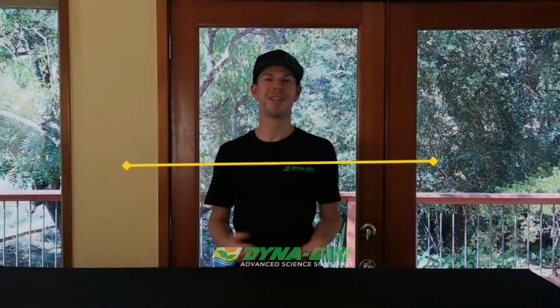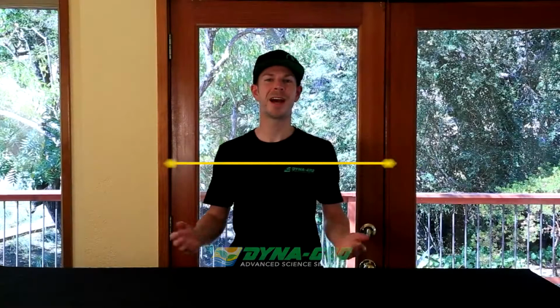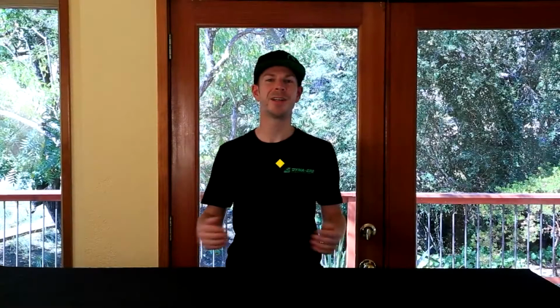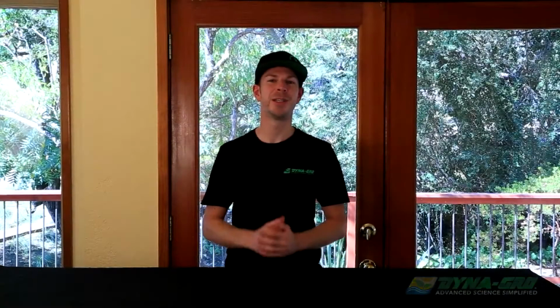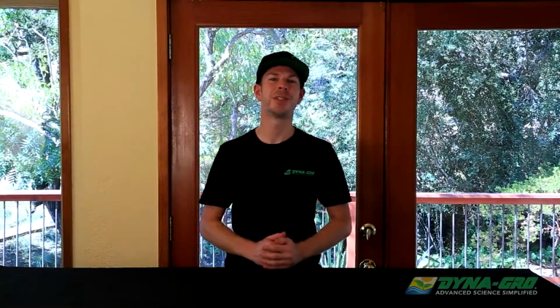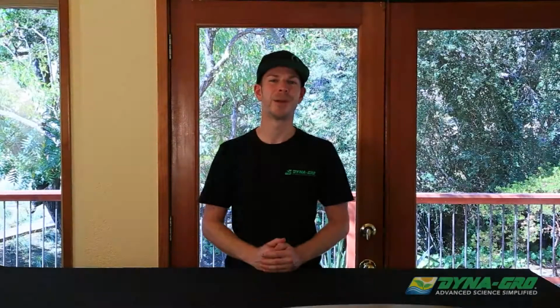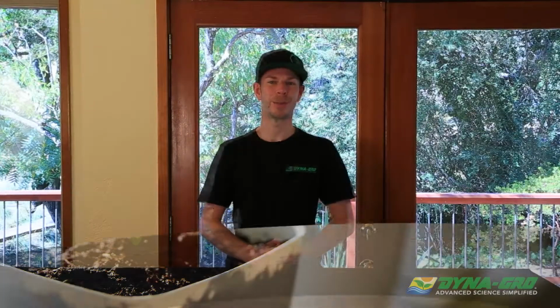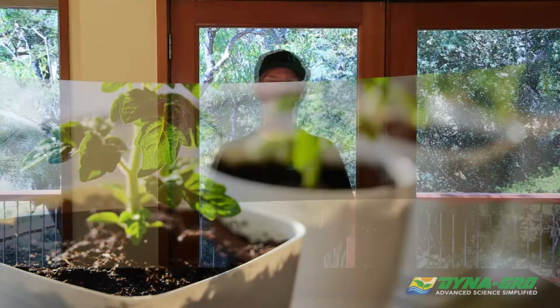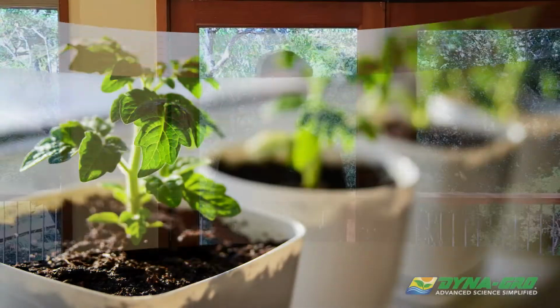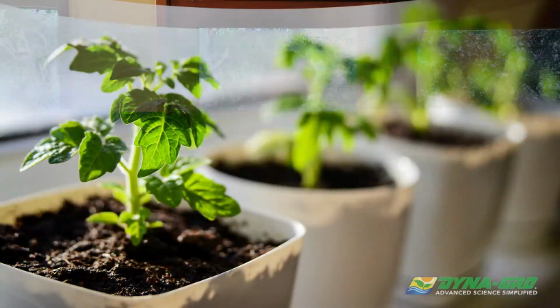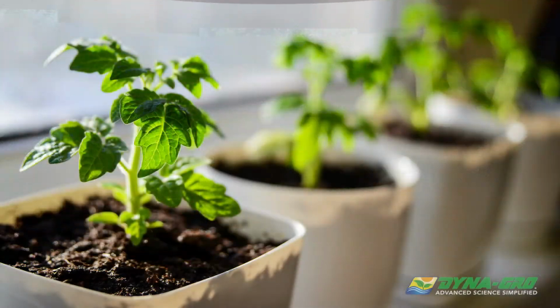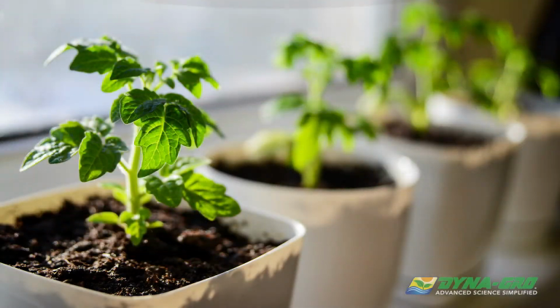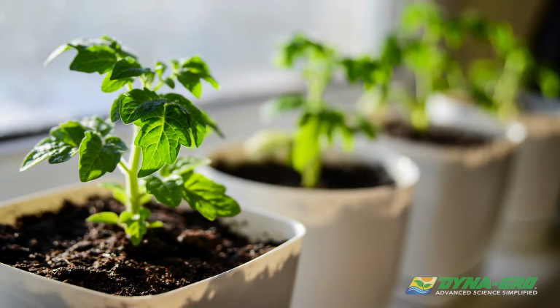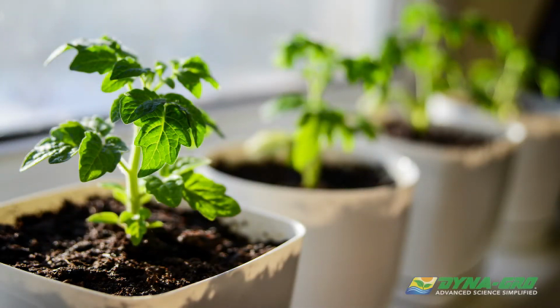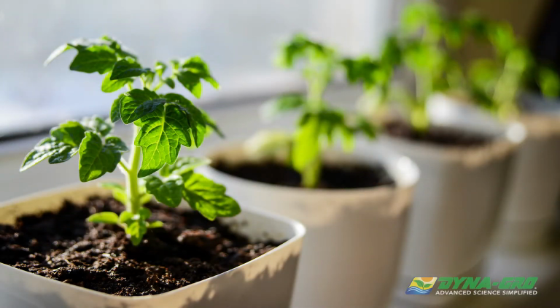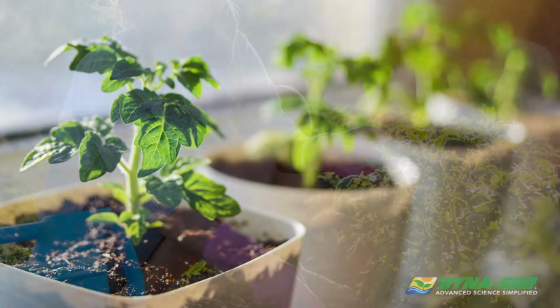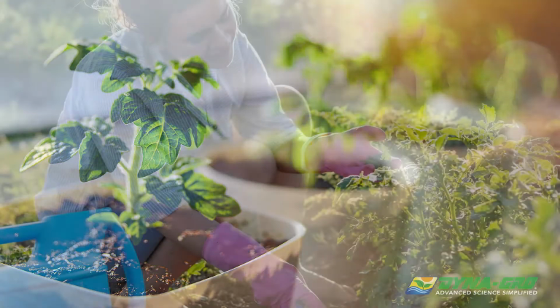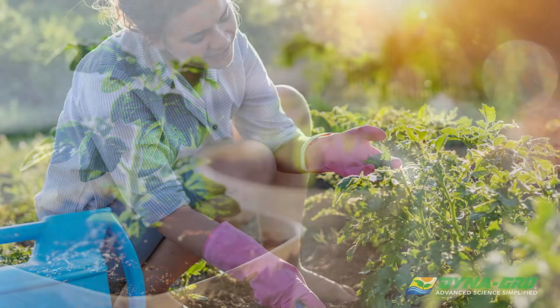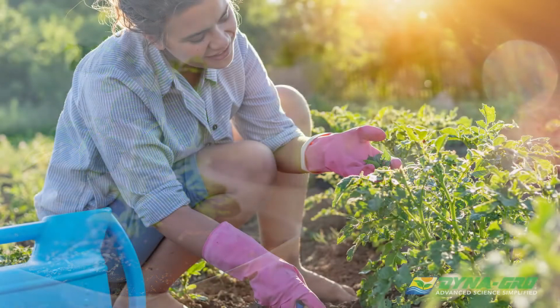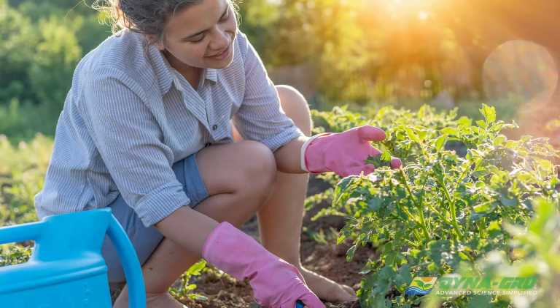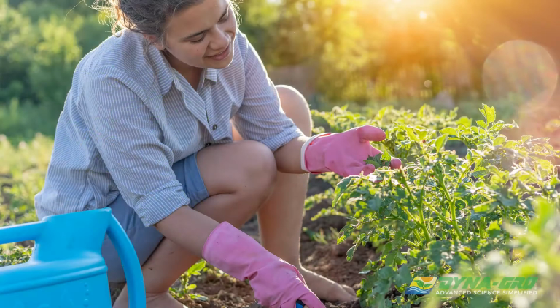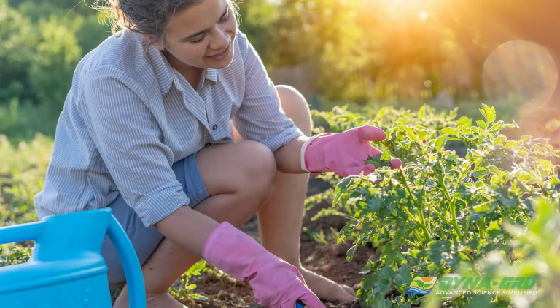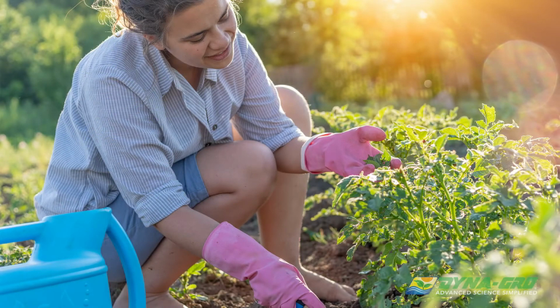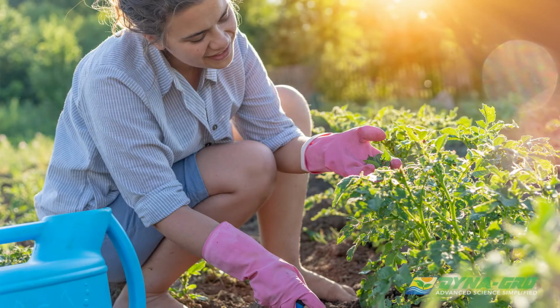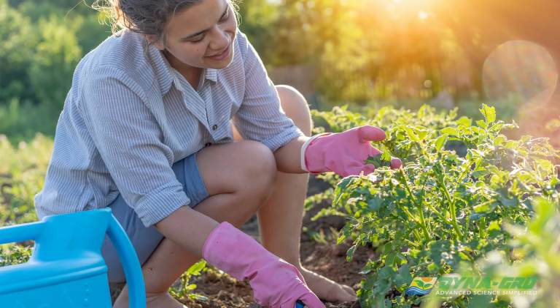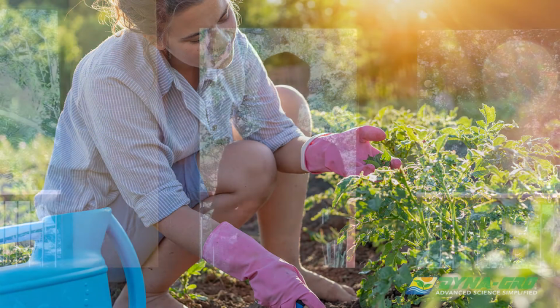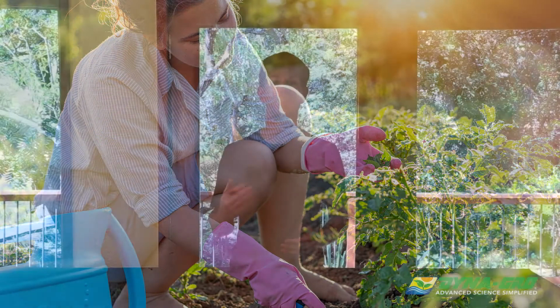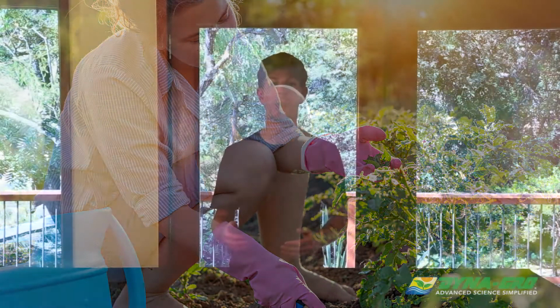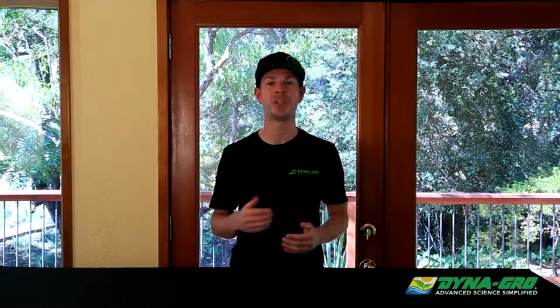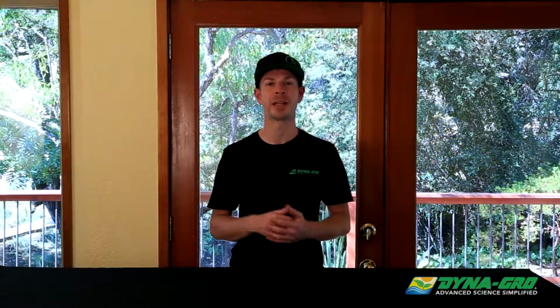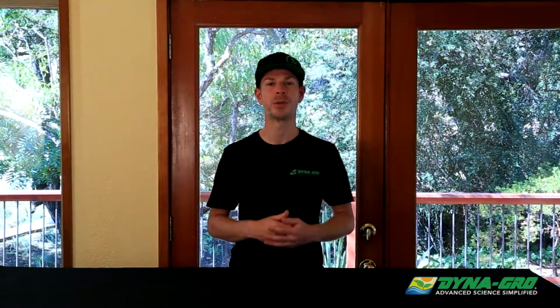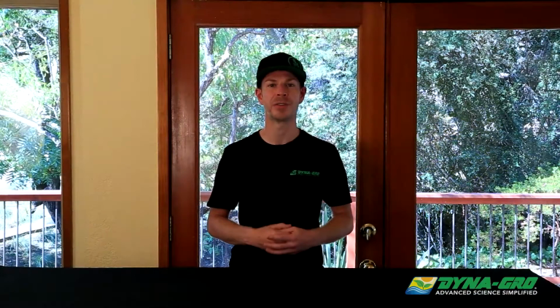Scott Garrison here with DynaGrow. If you're new to growing, whether it be indoor, outdoor, greenhouse, or hybrid, you're going to need some quality genetics to cultivate.